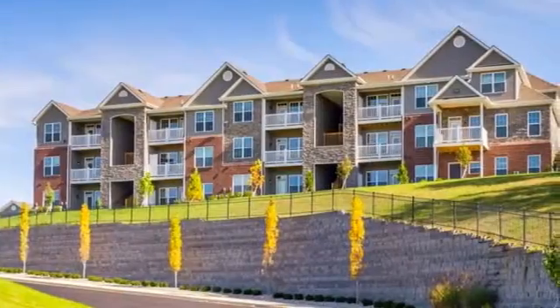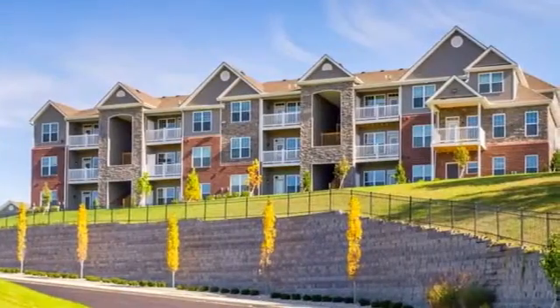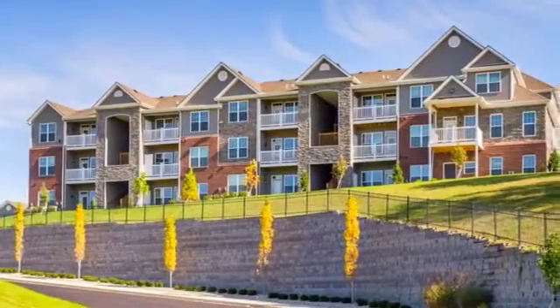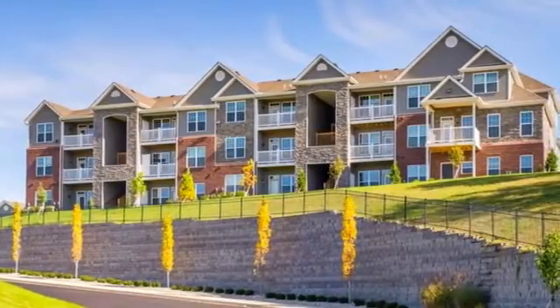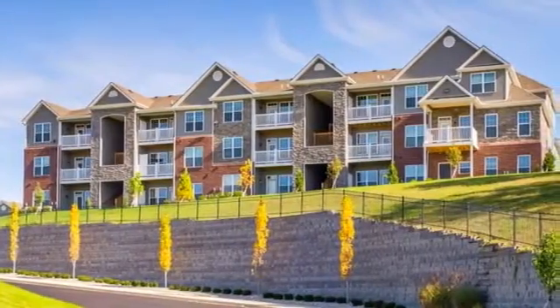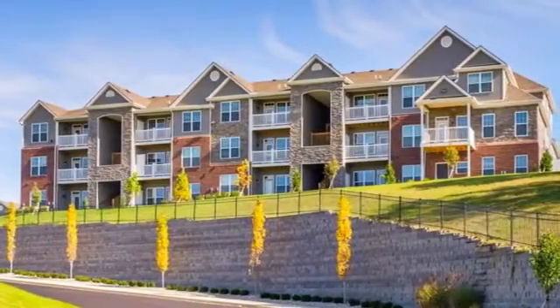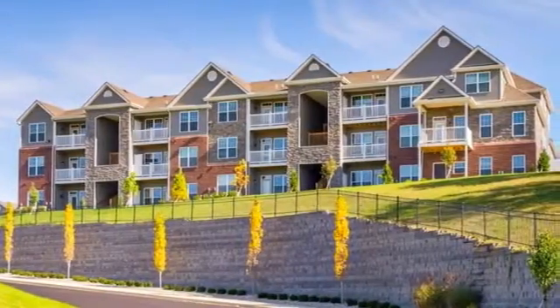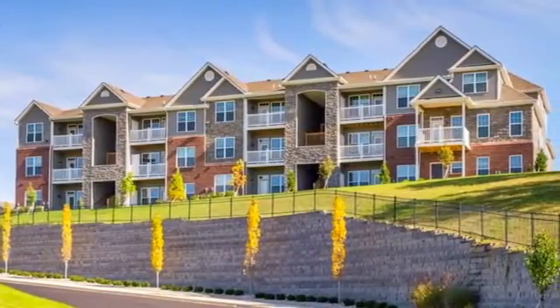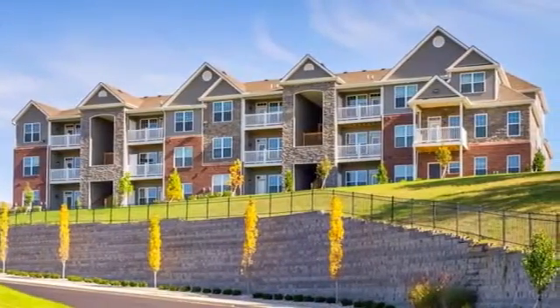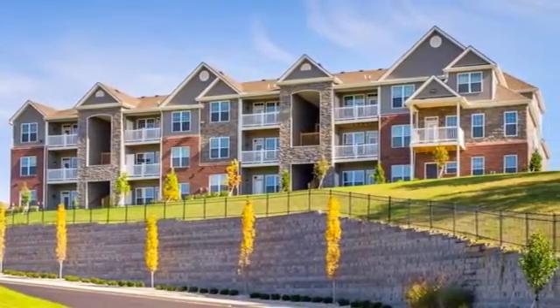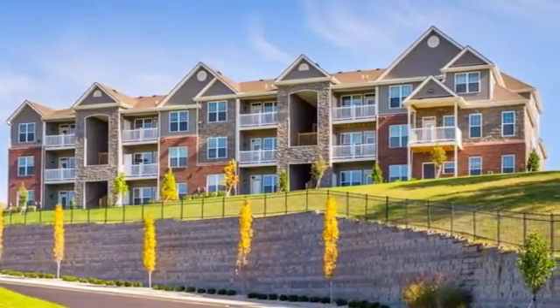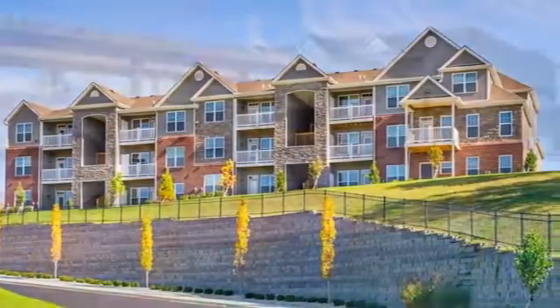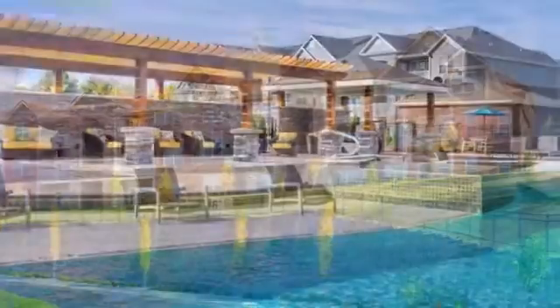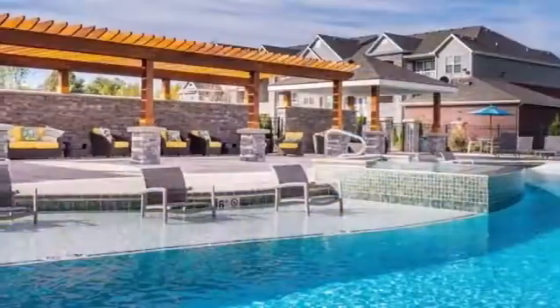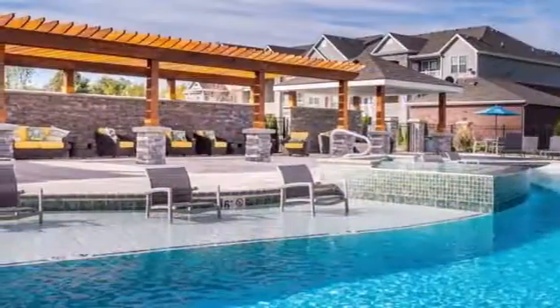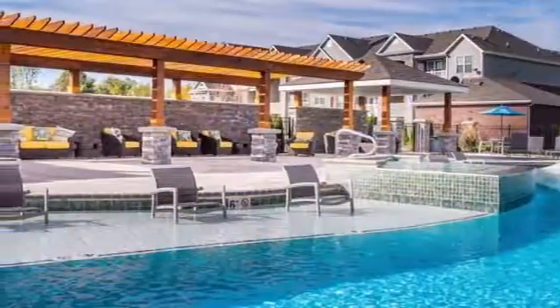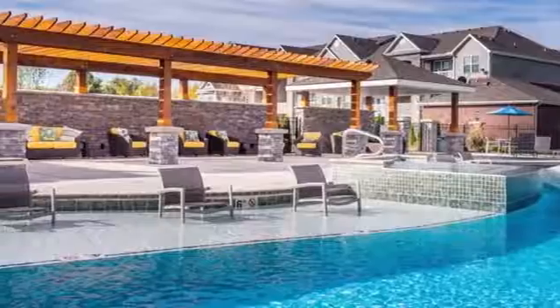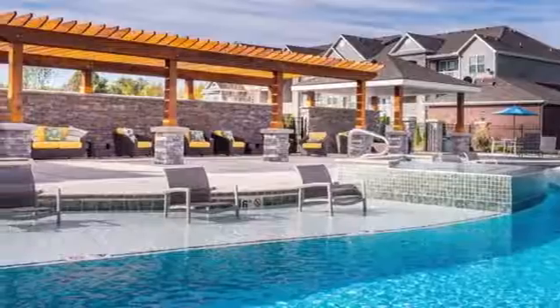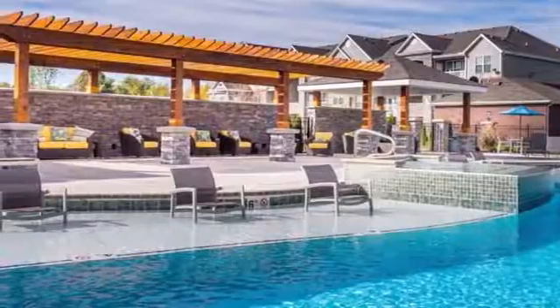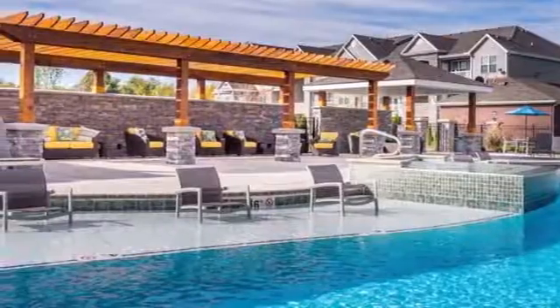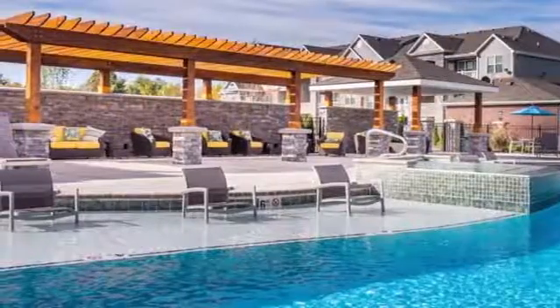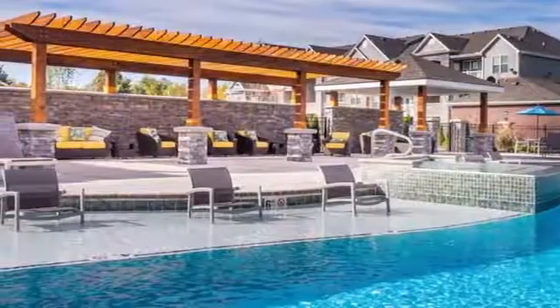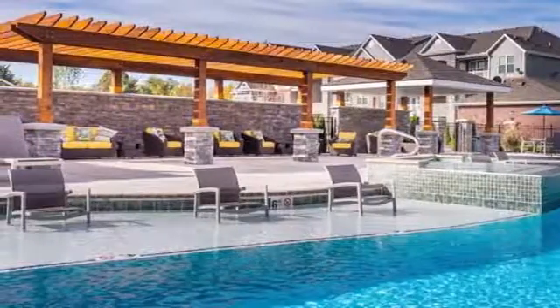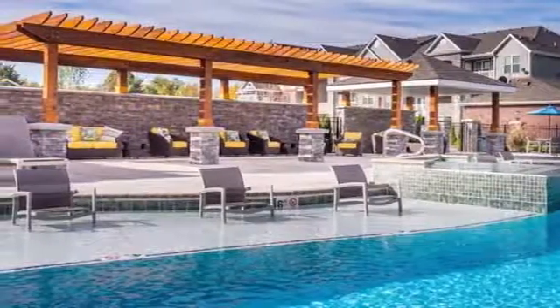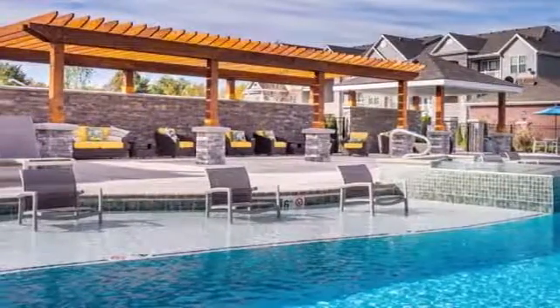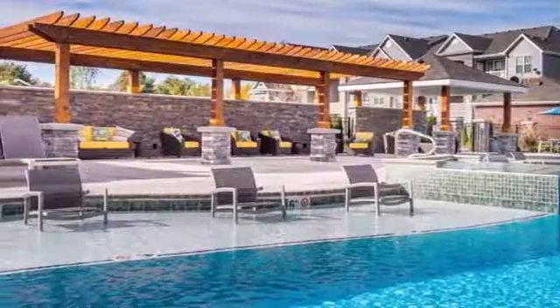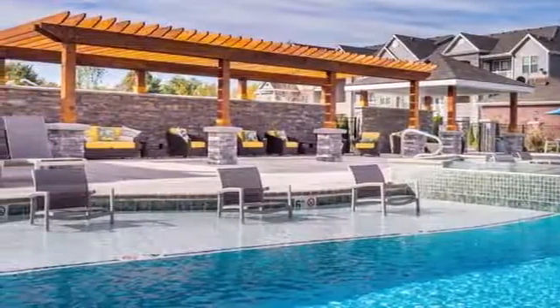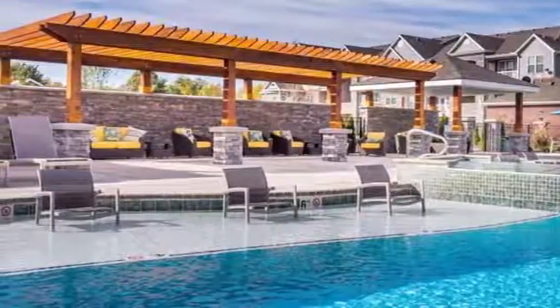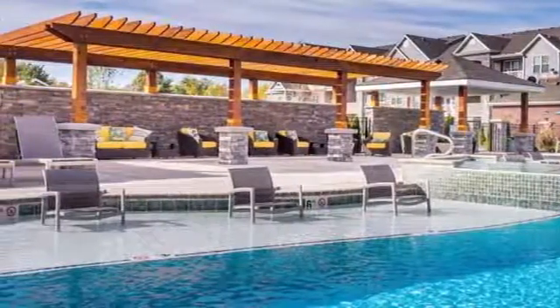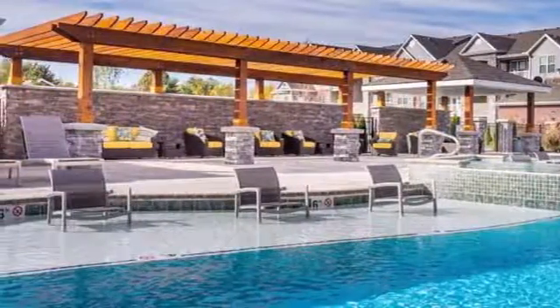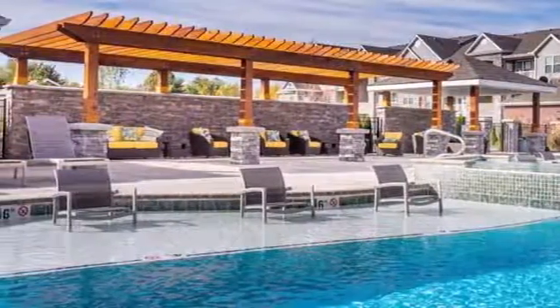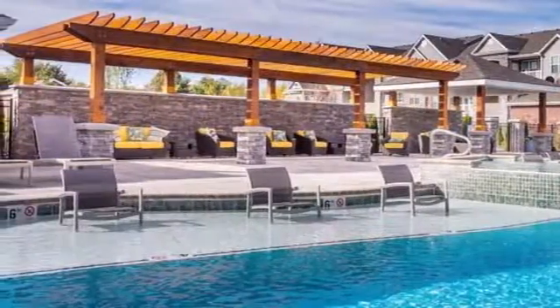Live a life of luxury at The Tracery. The exciting array of amenities that this incredible pet-friendly community offers is second to none.